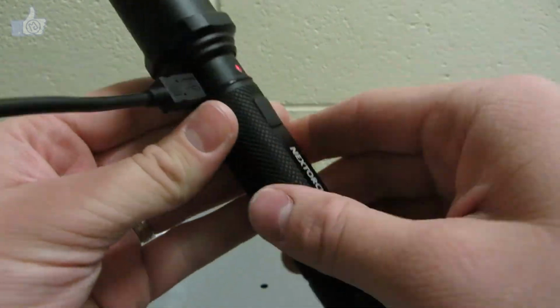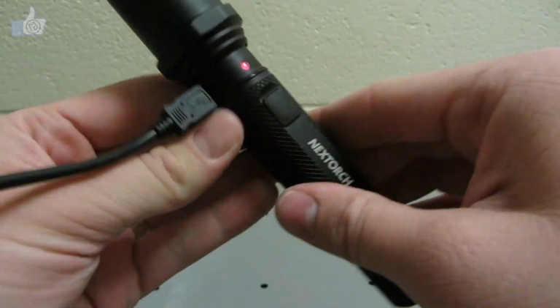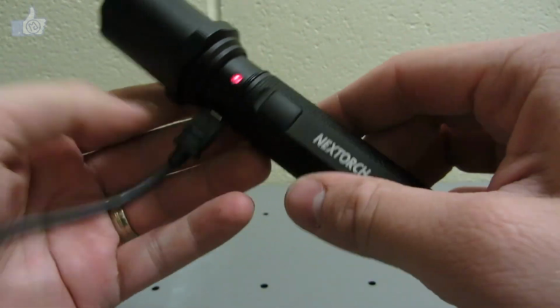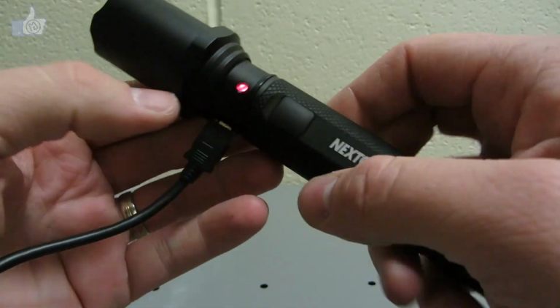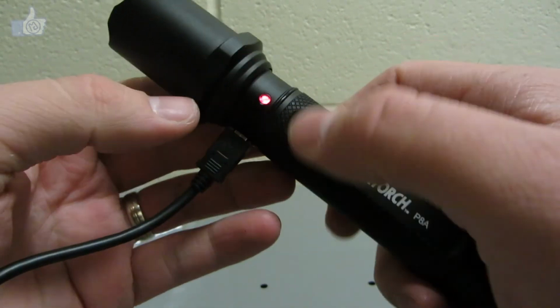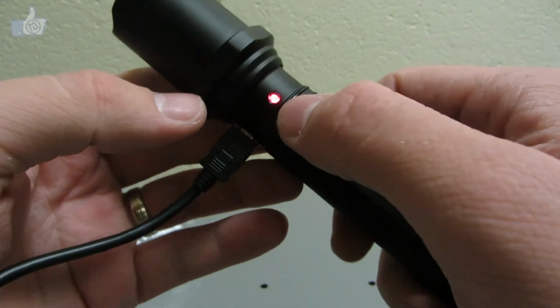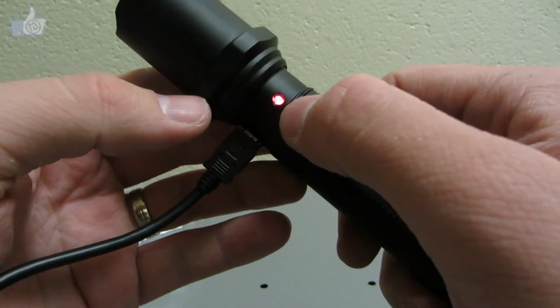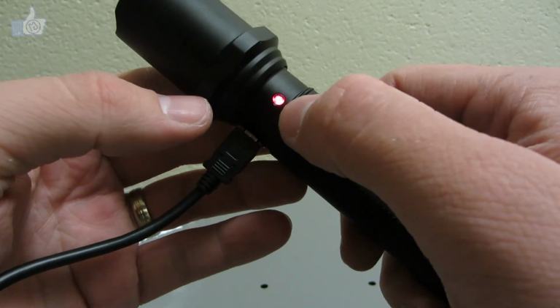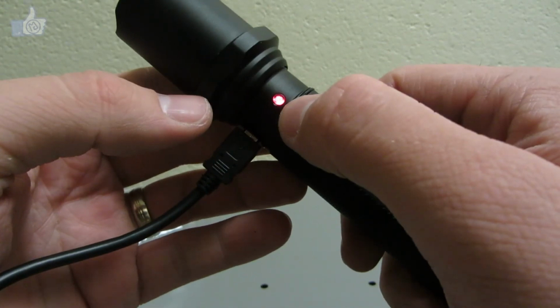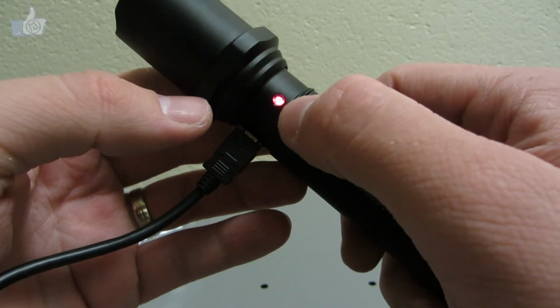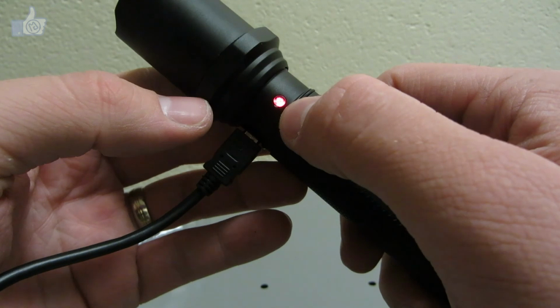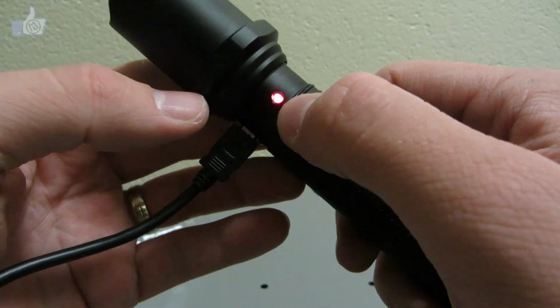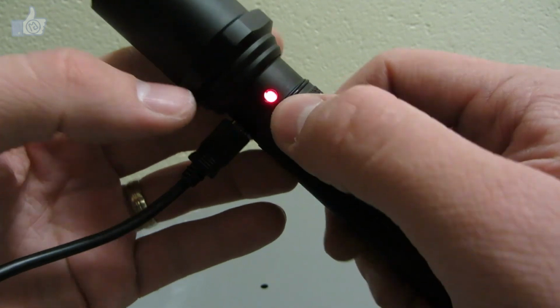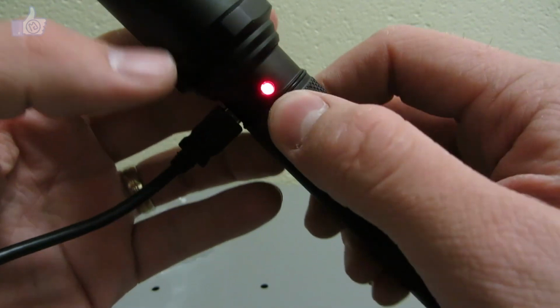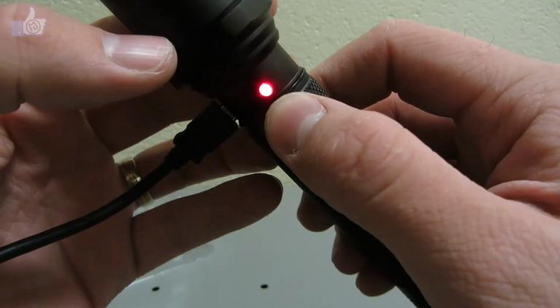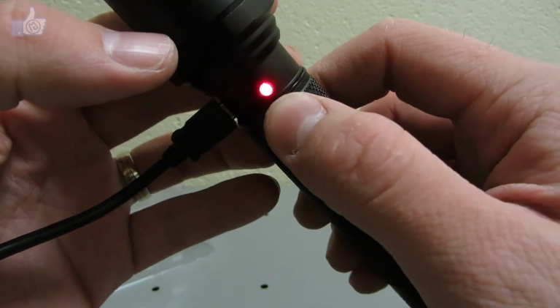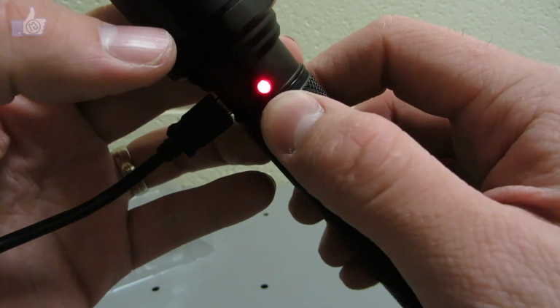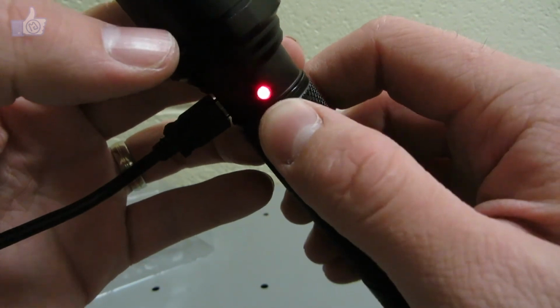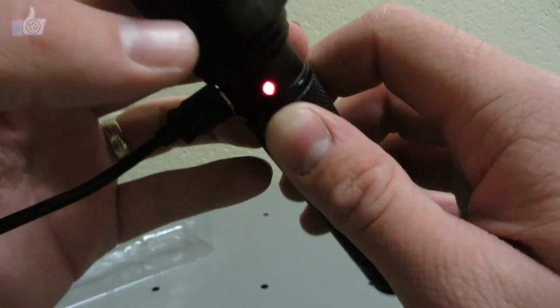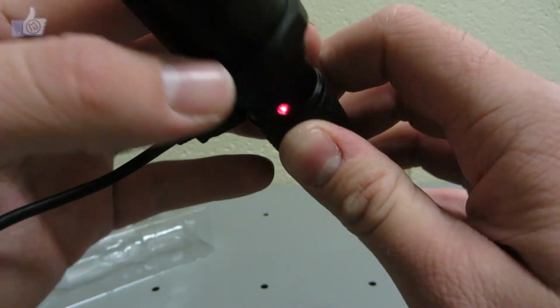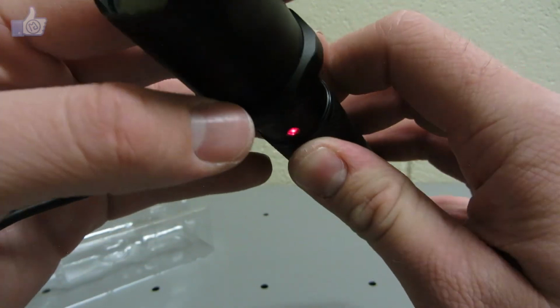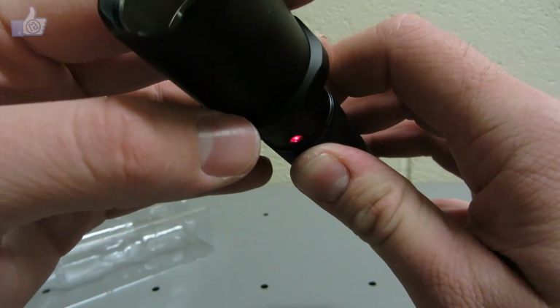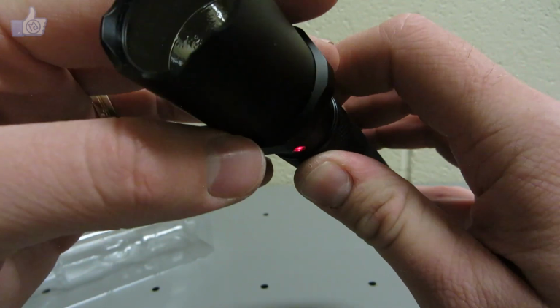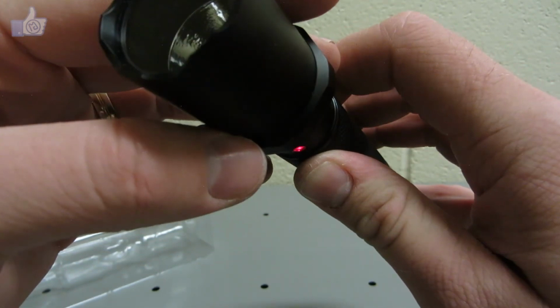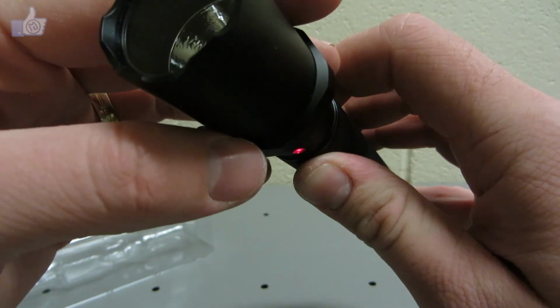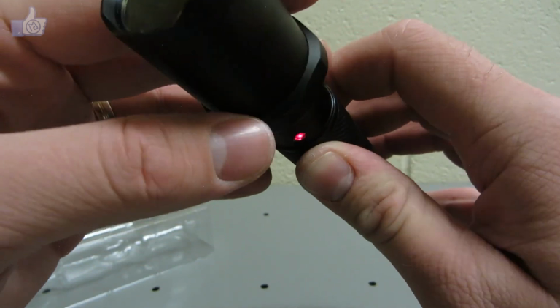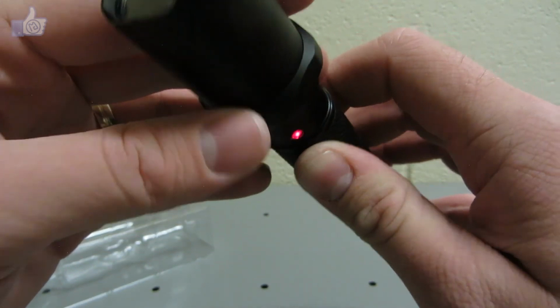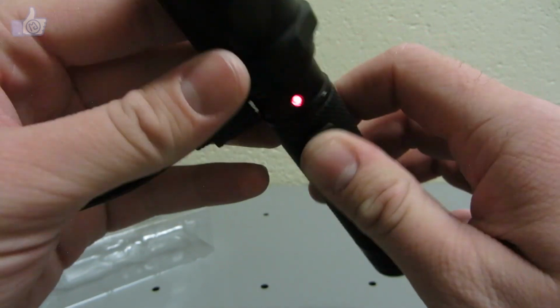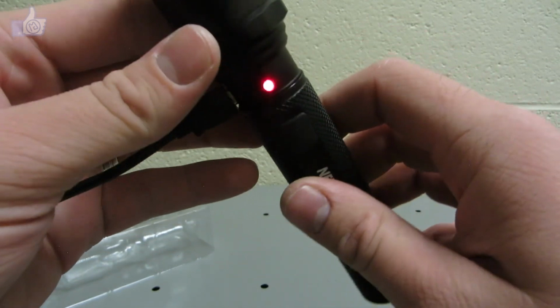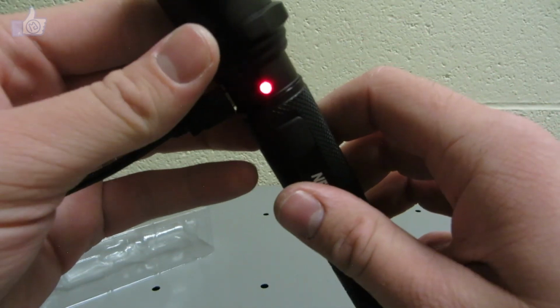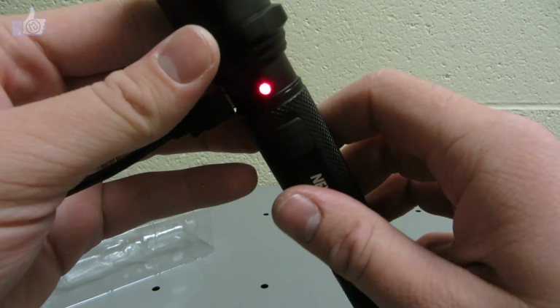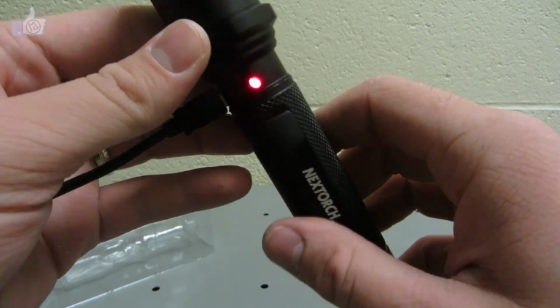When plugged in, there's a little red light indicating it's charging. I'd expect that to turn green or turn off once it's done charging.